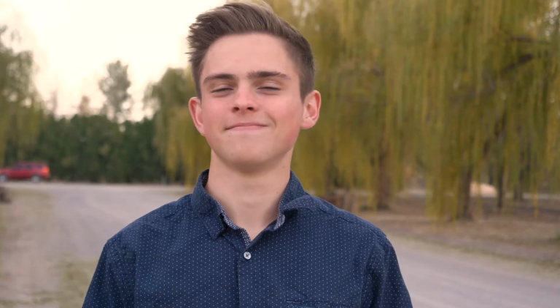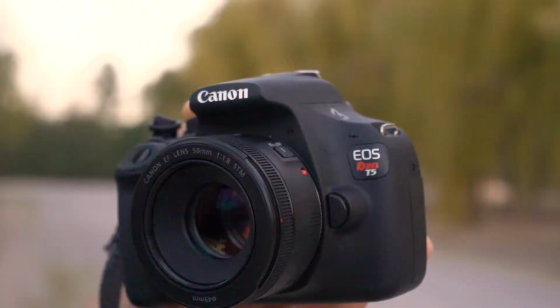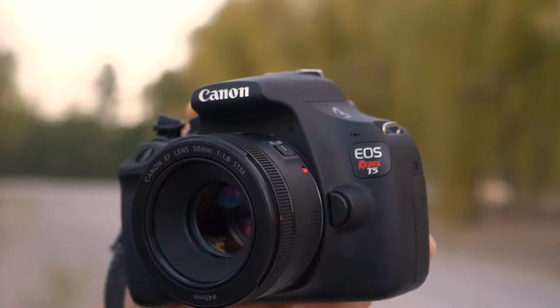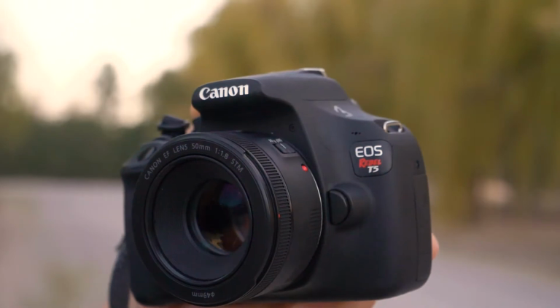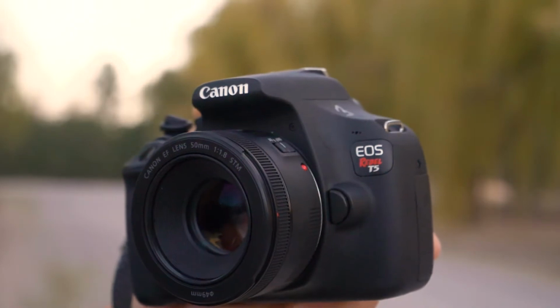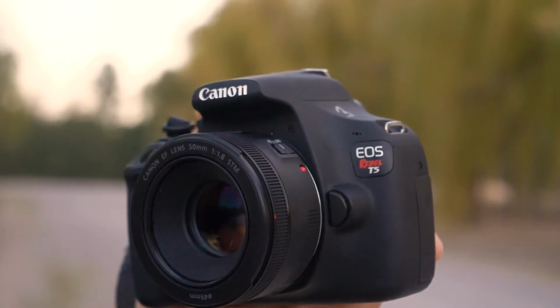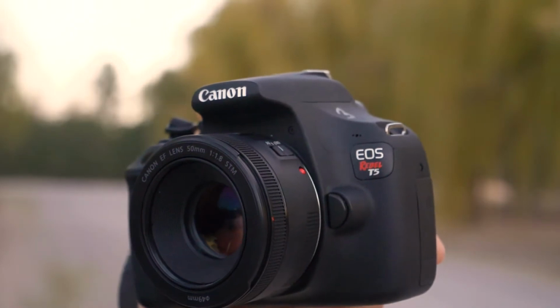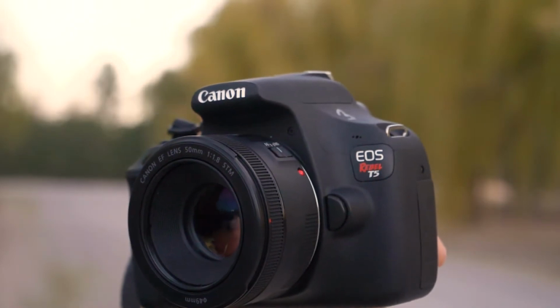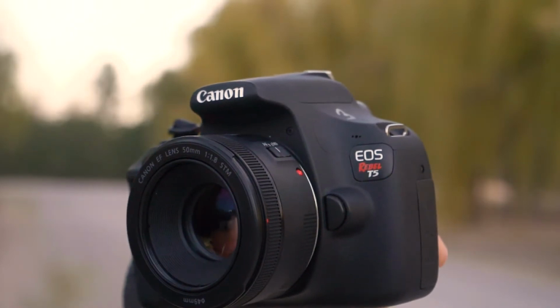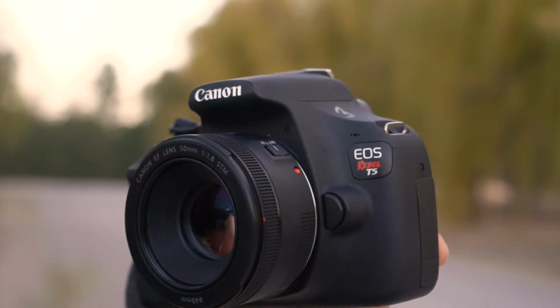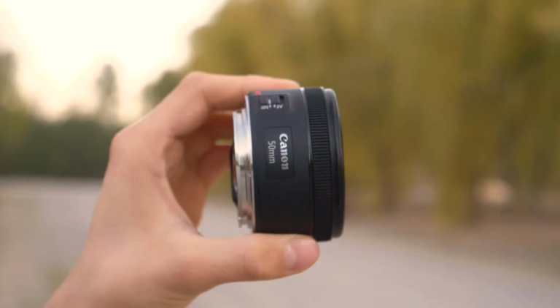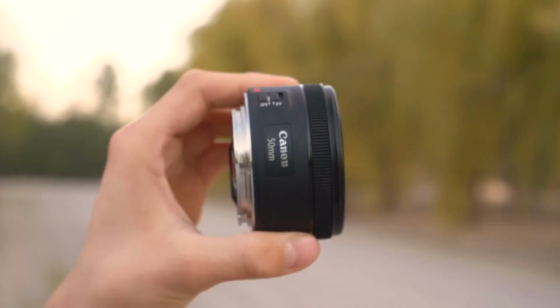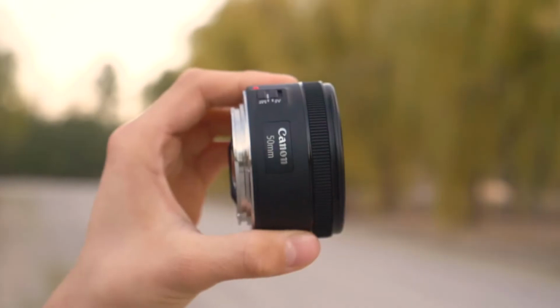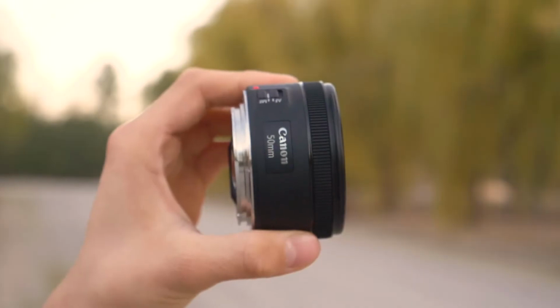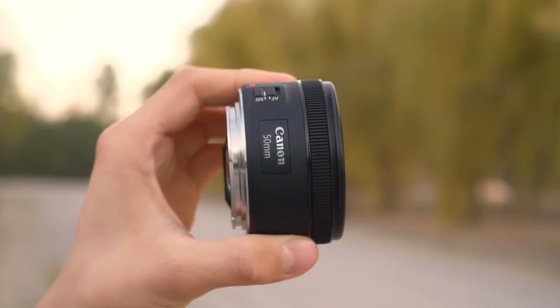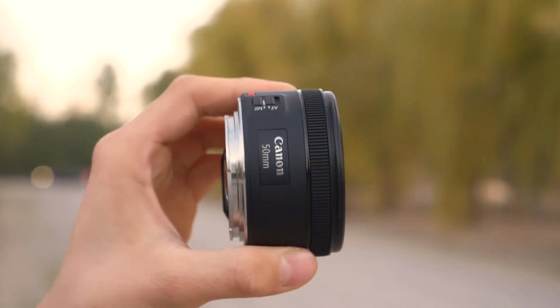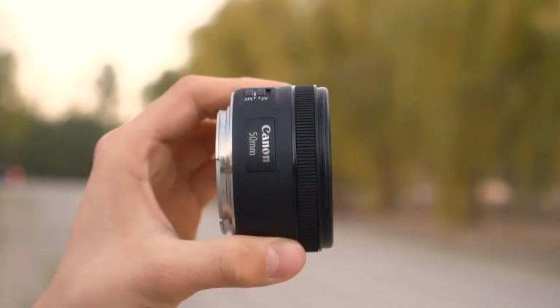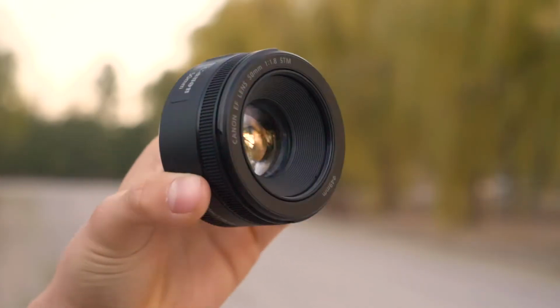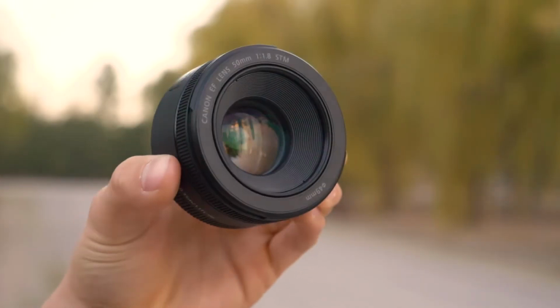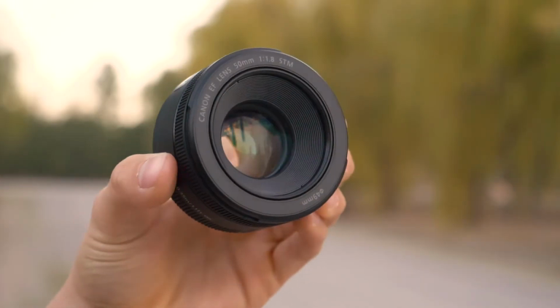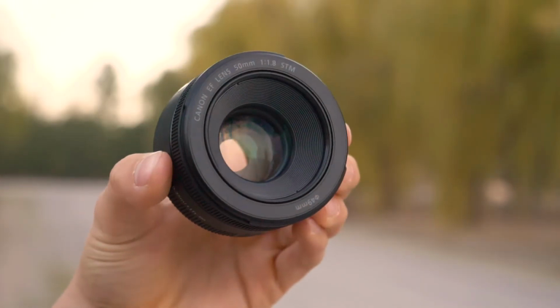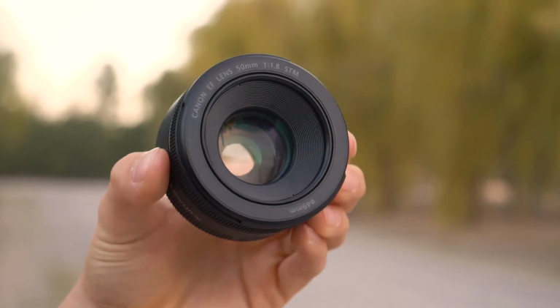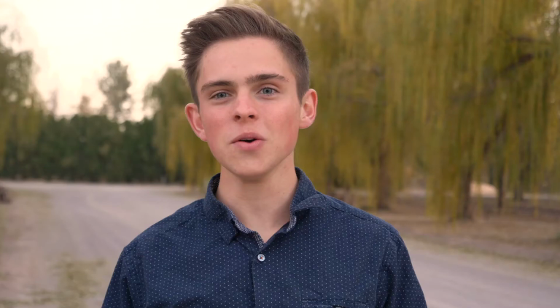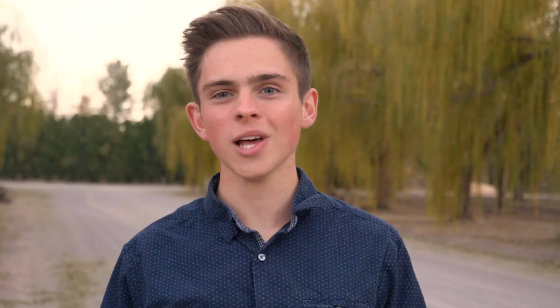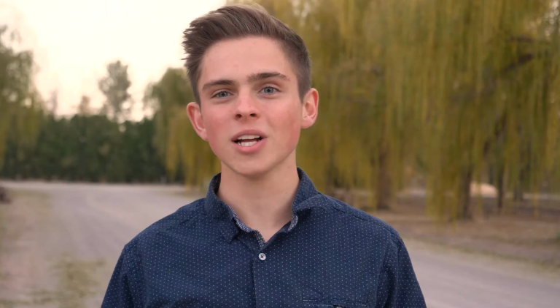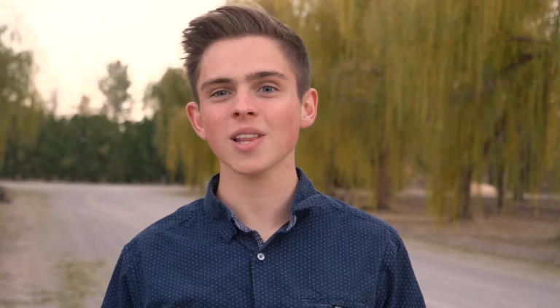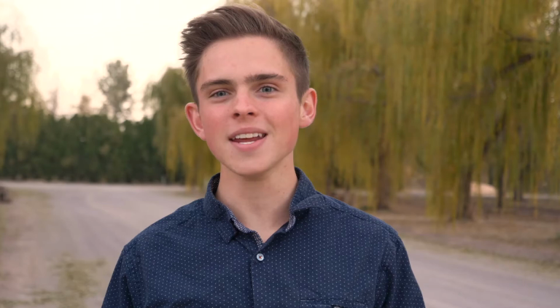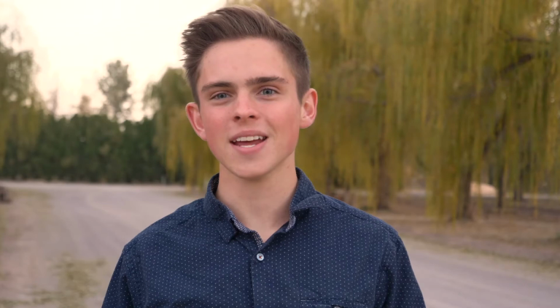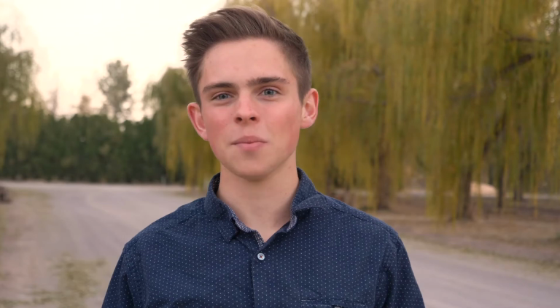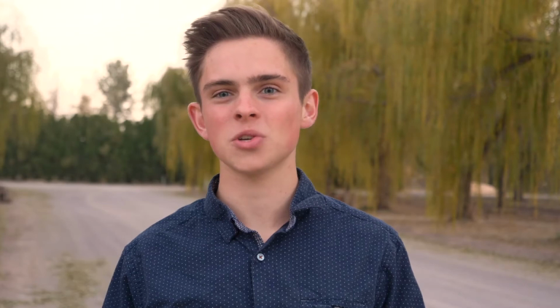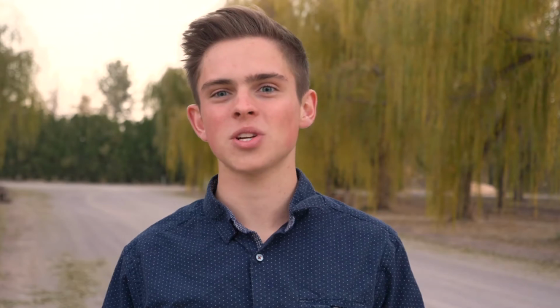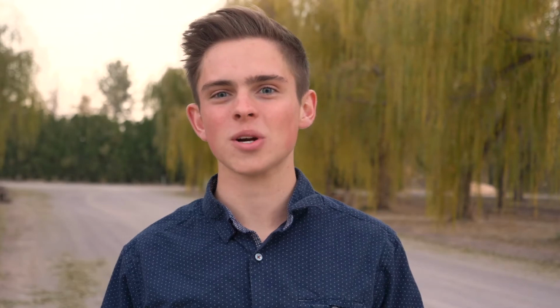Today I'll be shooting on a Canon T5 with a 50mm lens. The low aperture of f1.8 will let lots of light in and help us shoot in the dark.